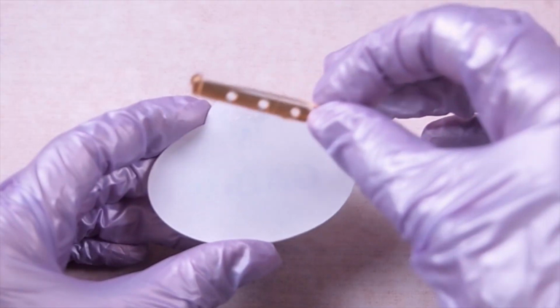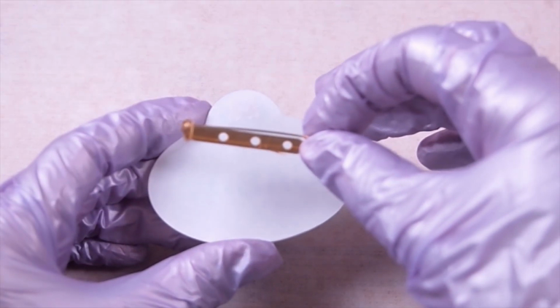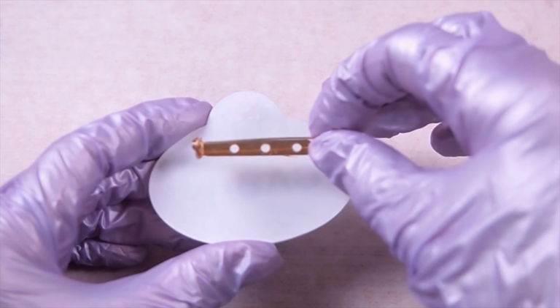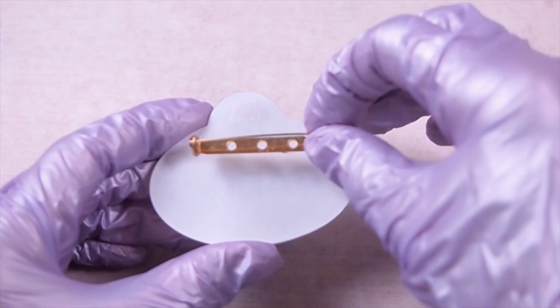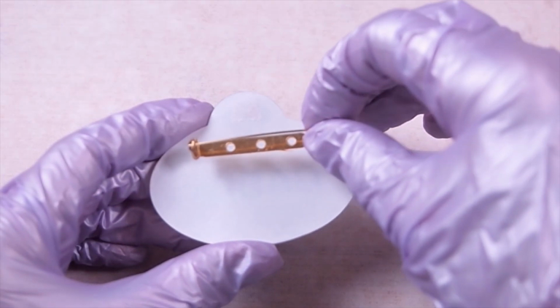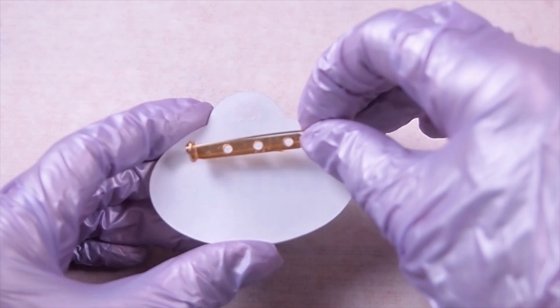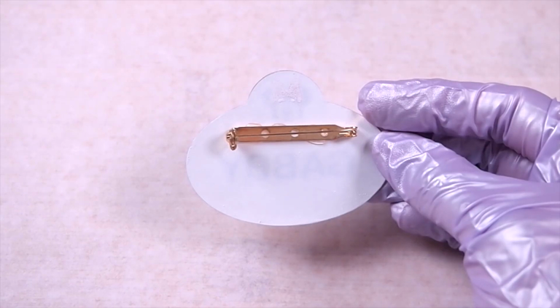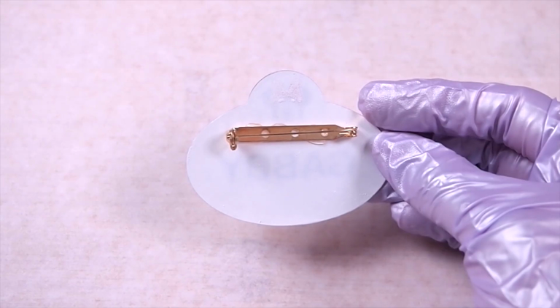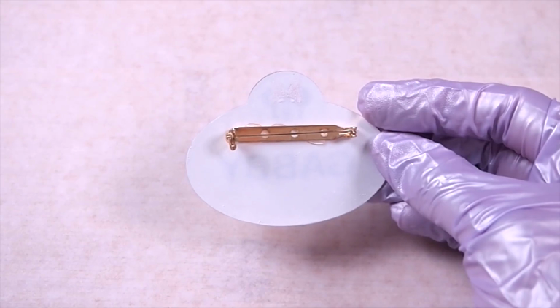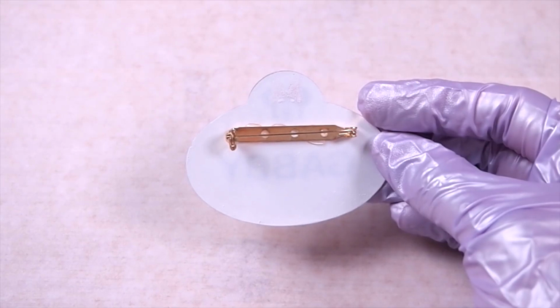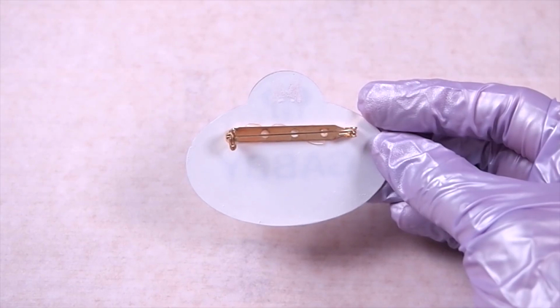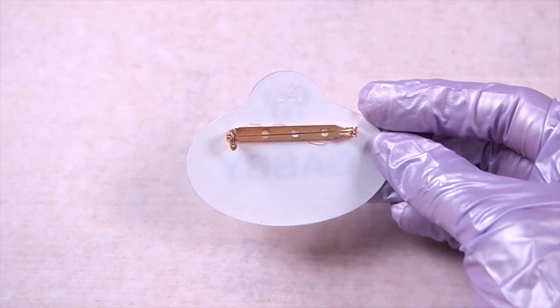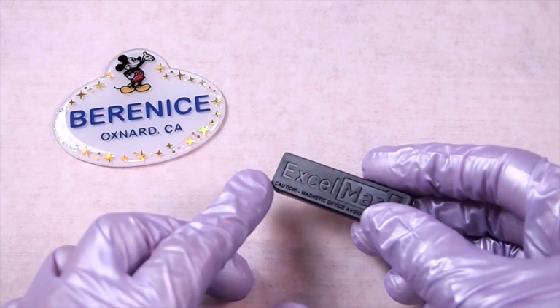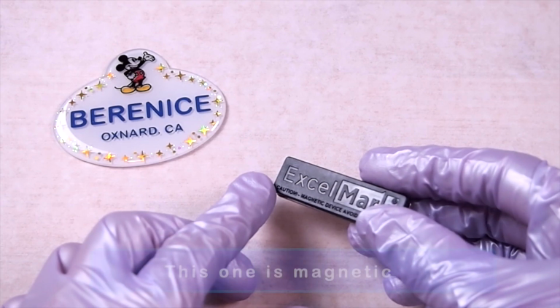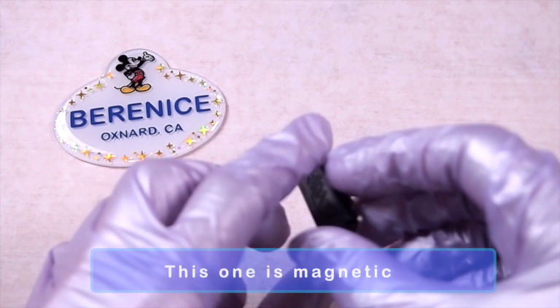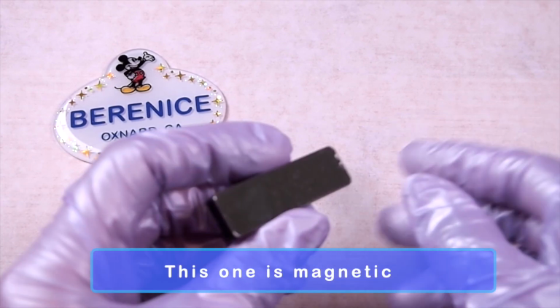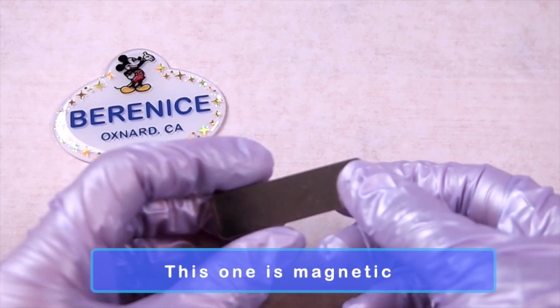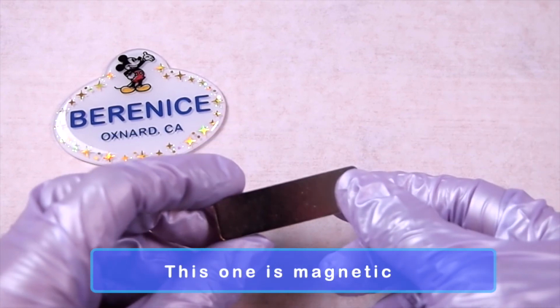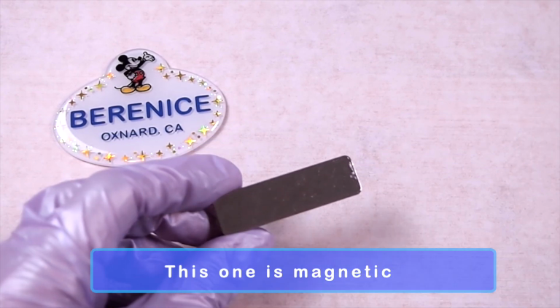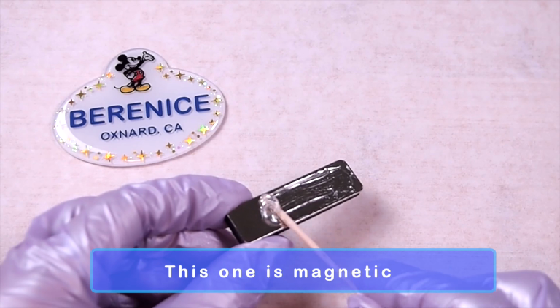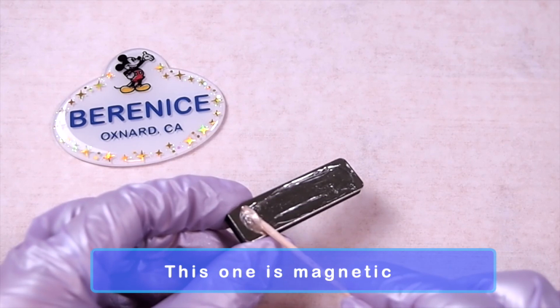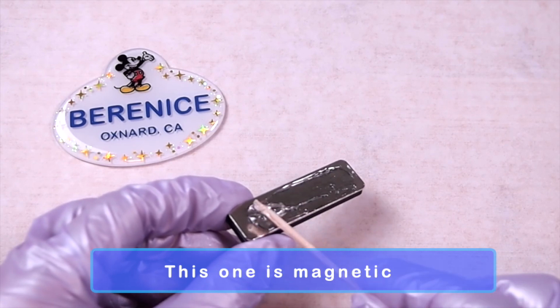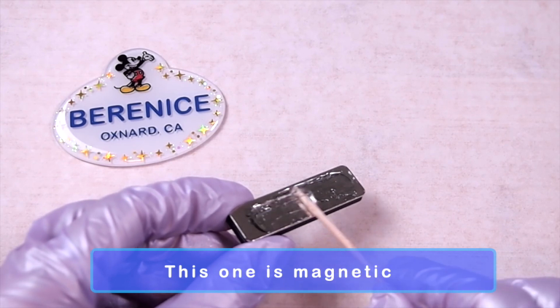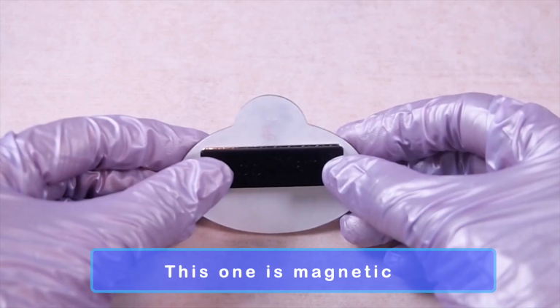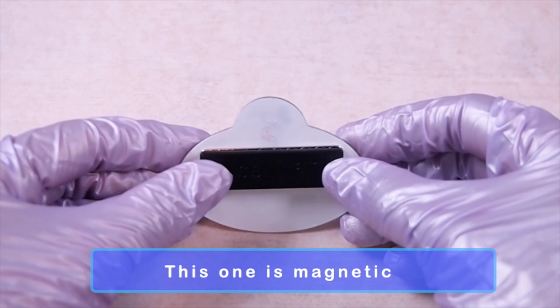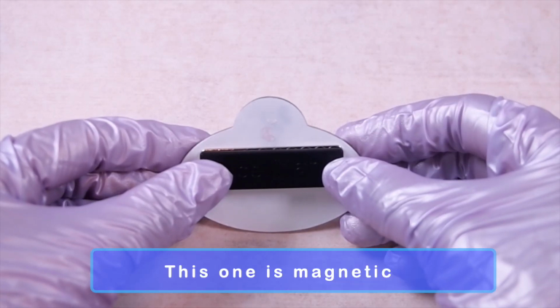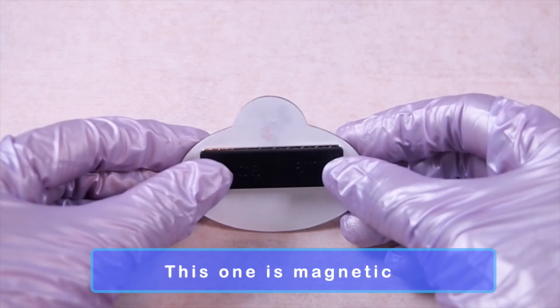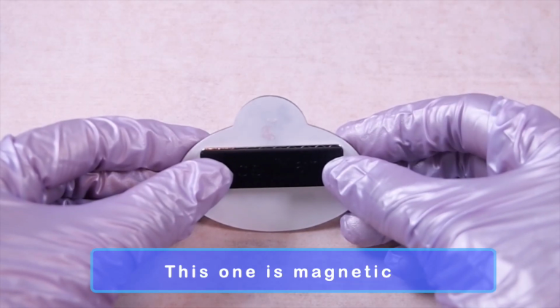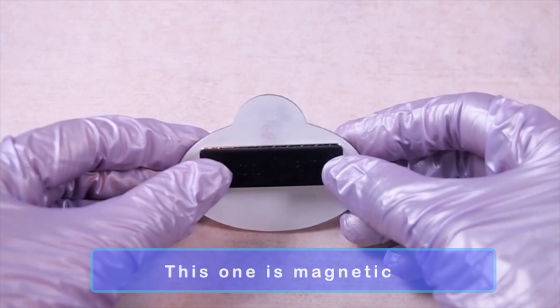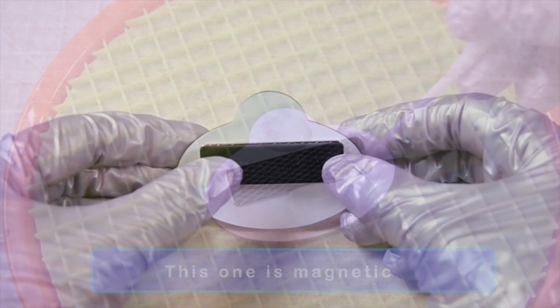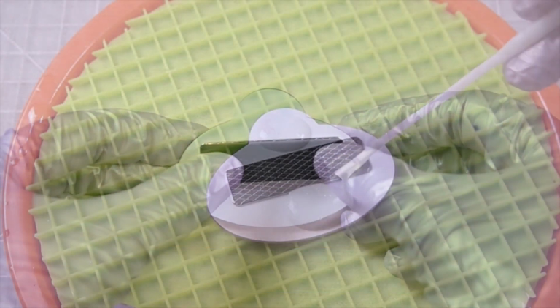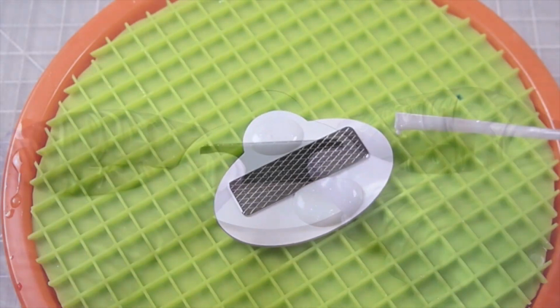Once the front side is fully cured, glue on your badge findings and dome them with white-colored resin to seal and secure everything.